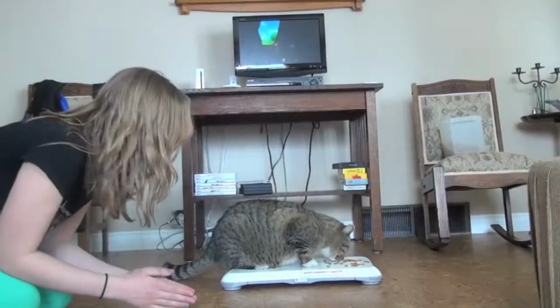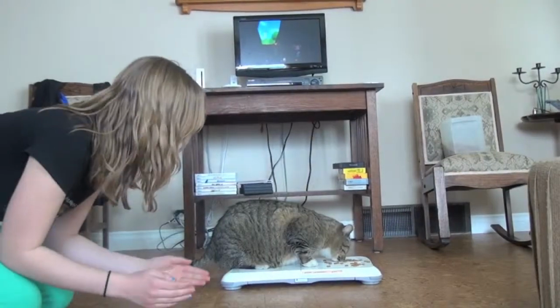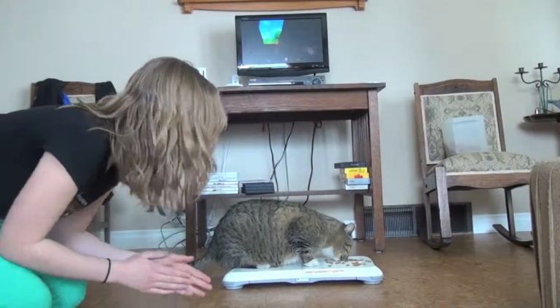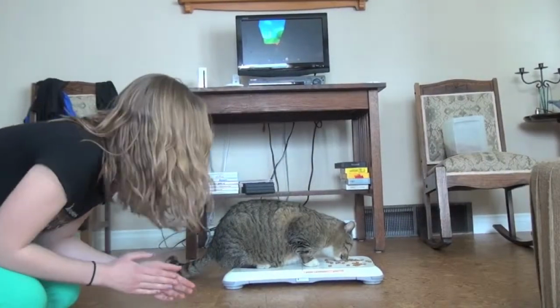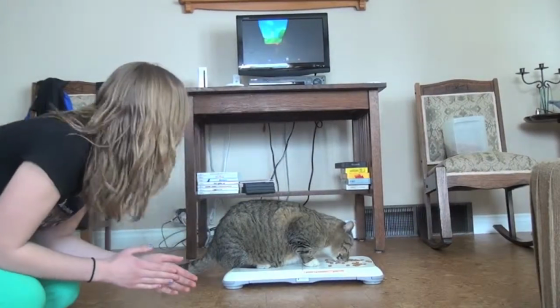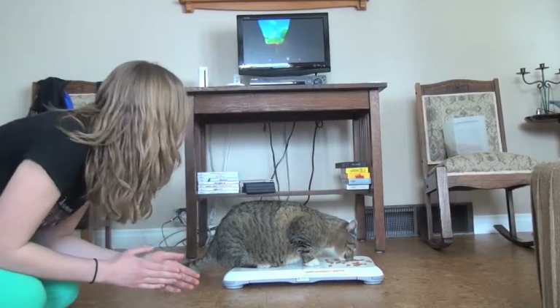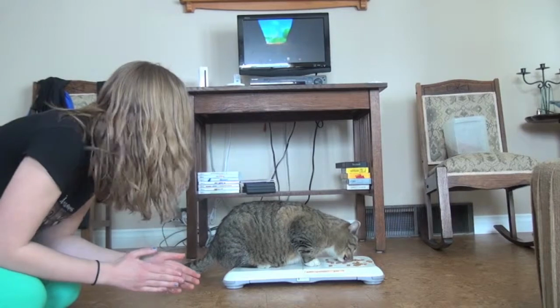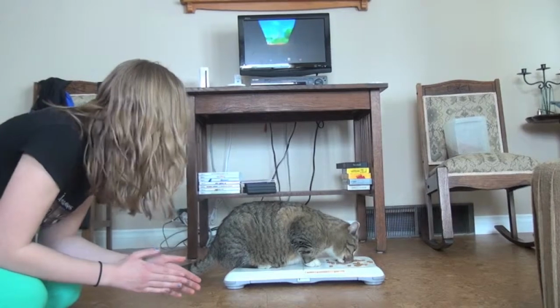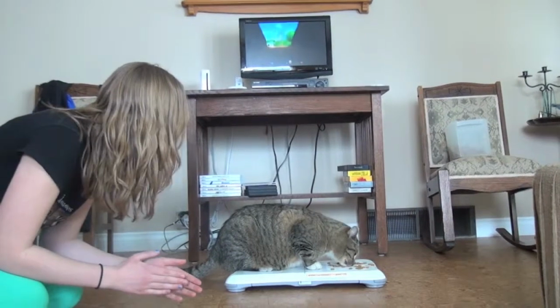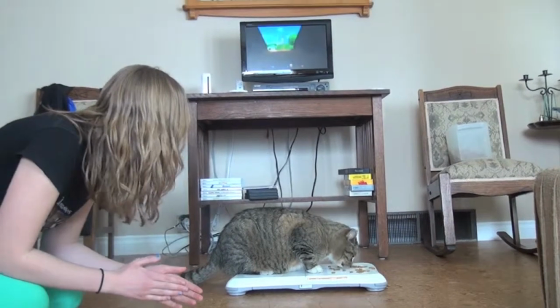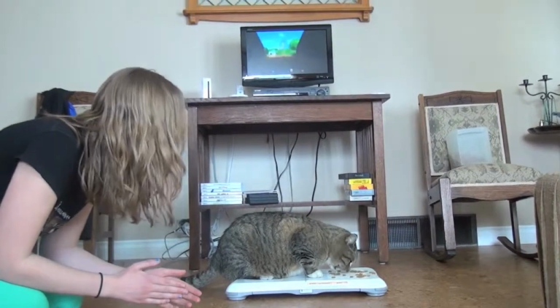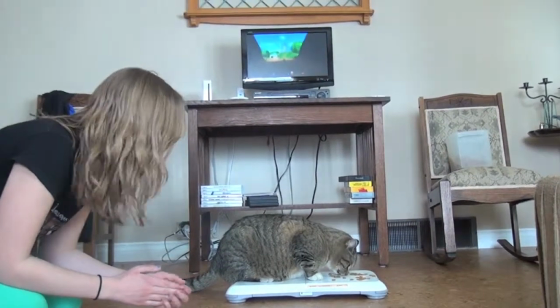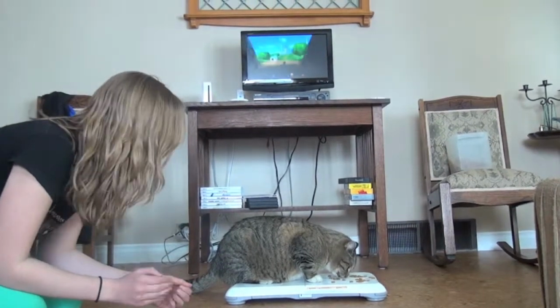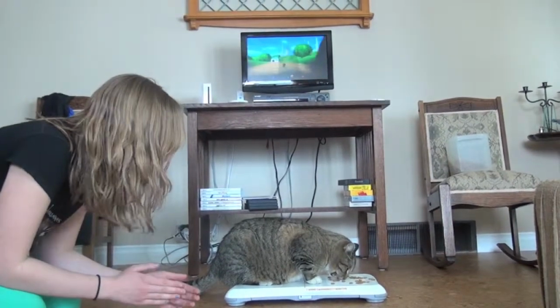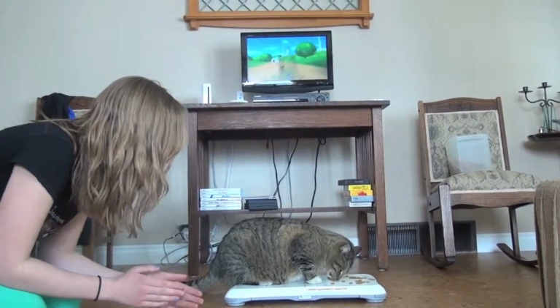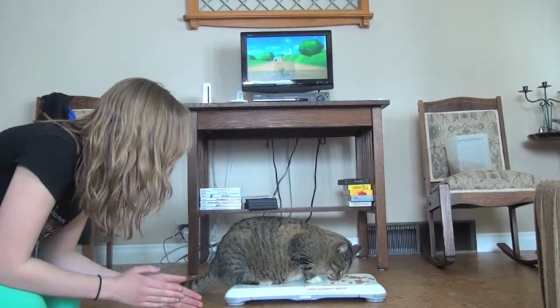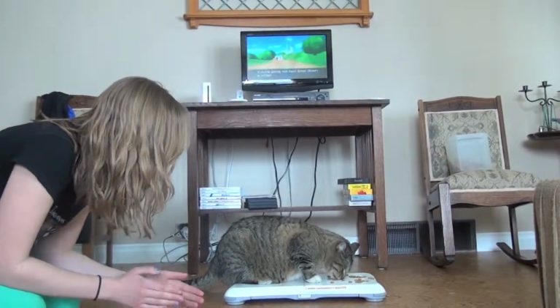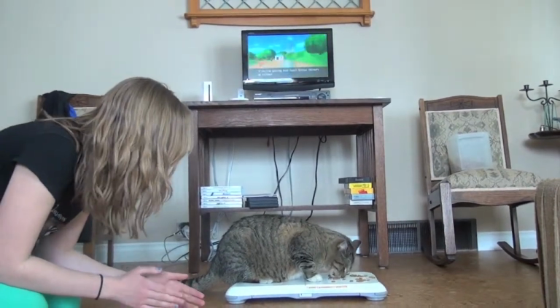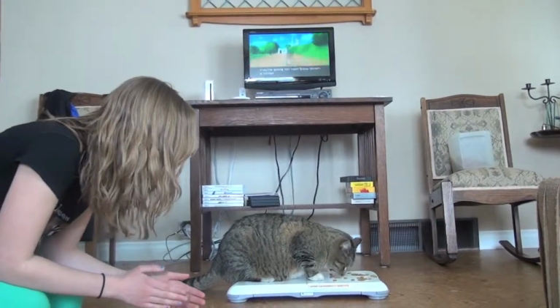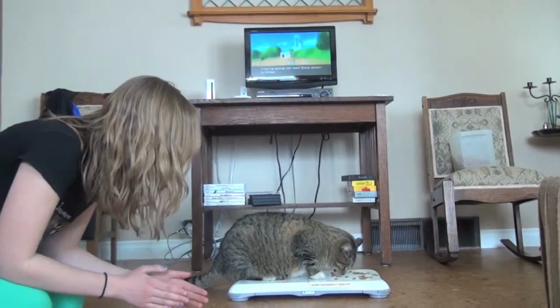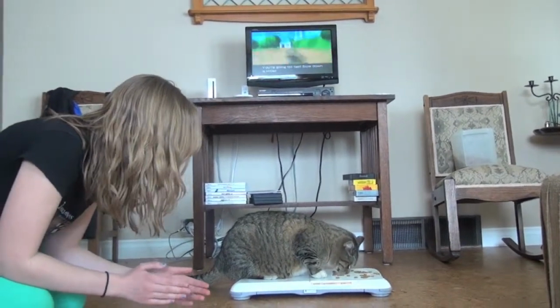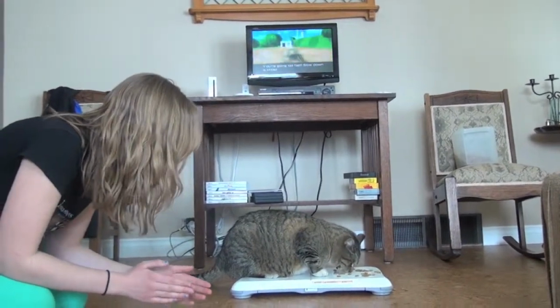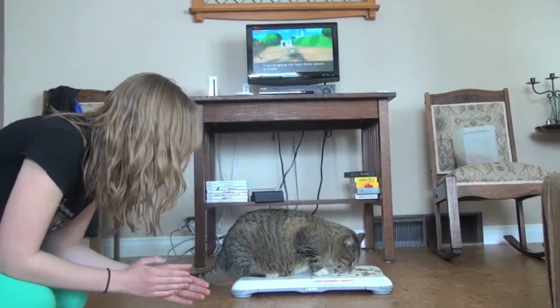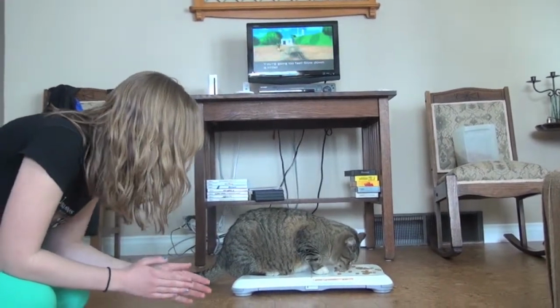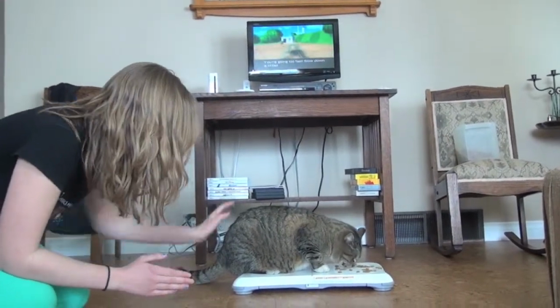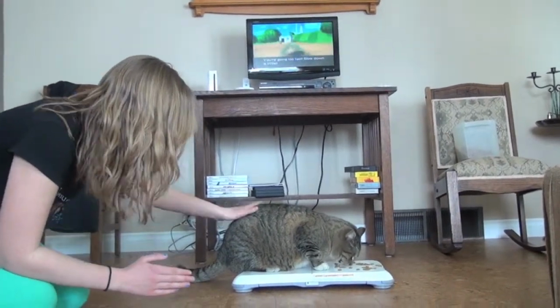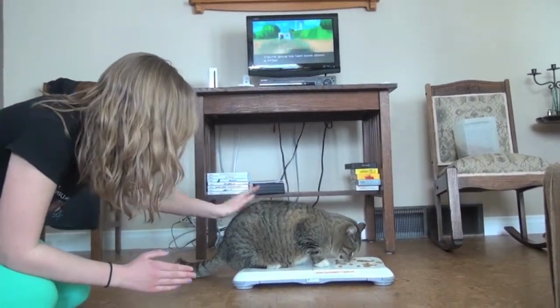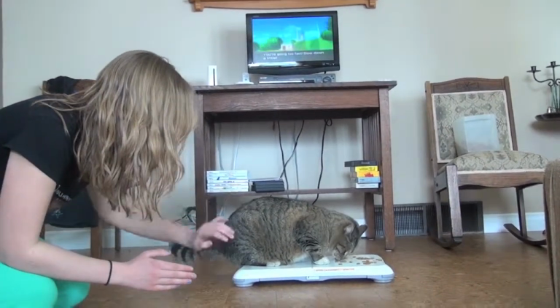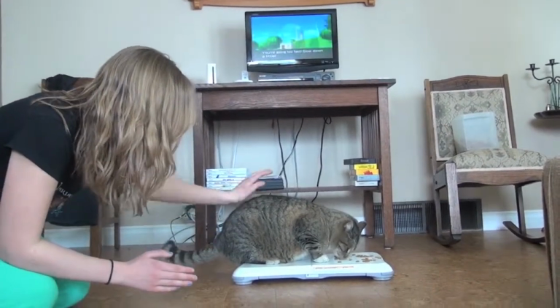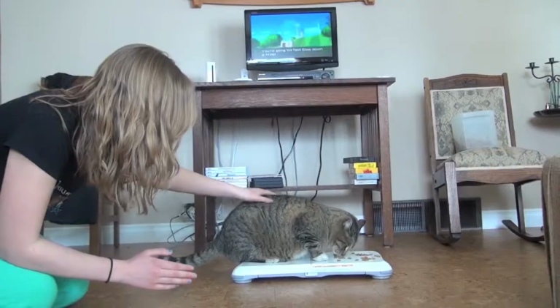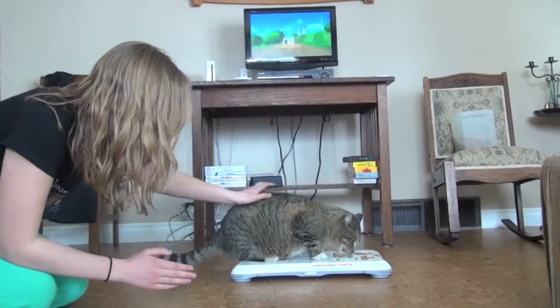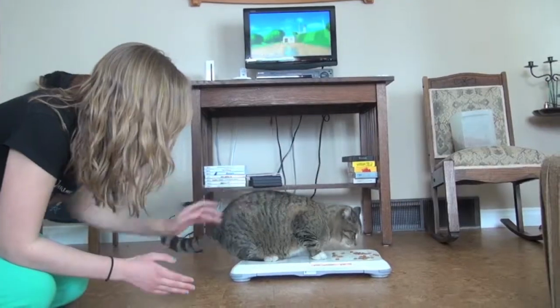Carlos, come on. A little faster, buddy. Keeping a cat fit is important so he can live a healthy nine lives. Good boy.